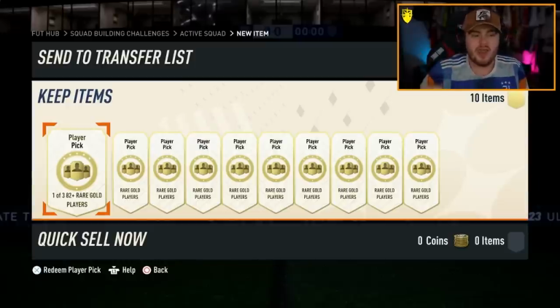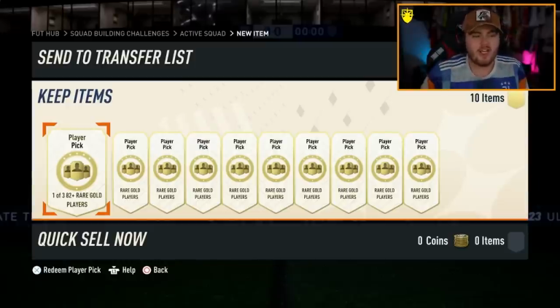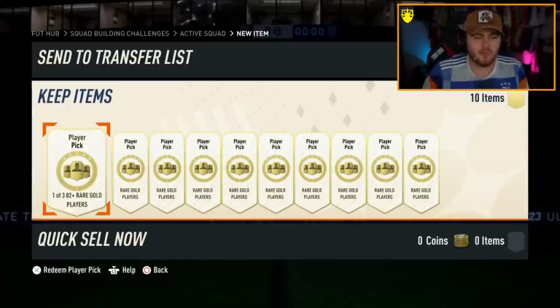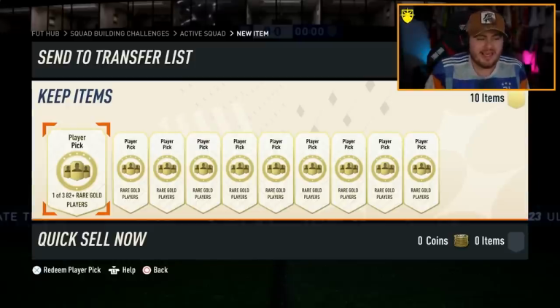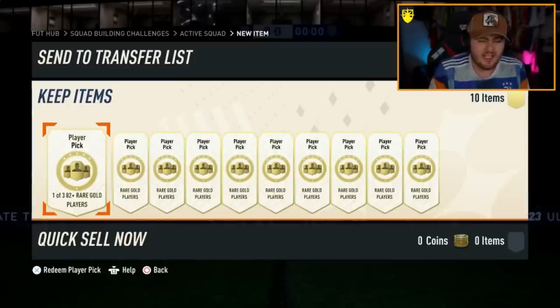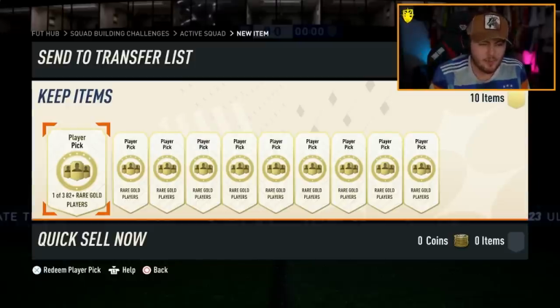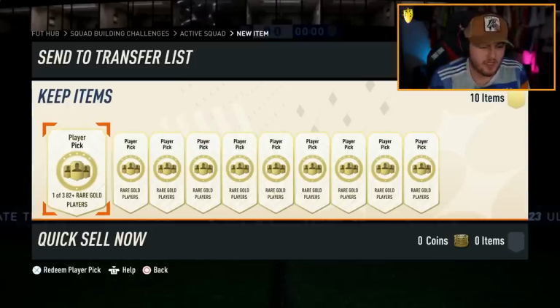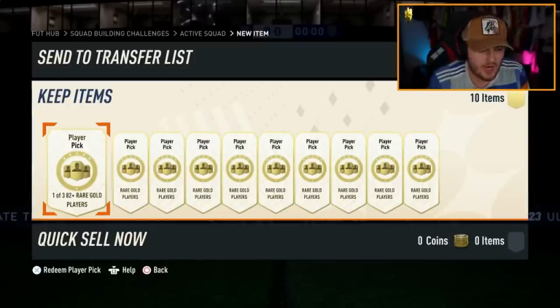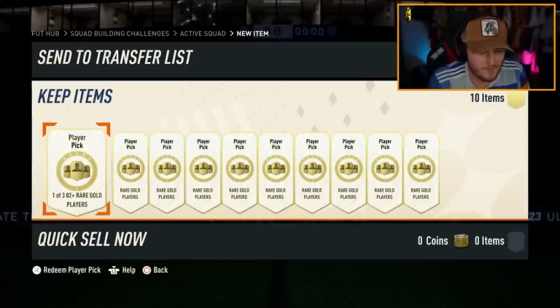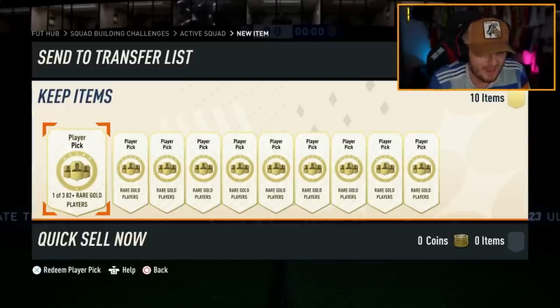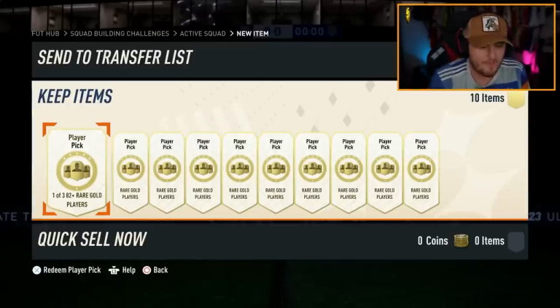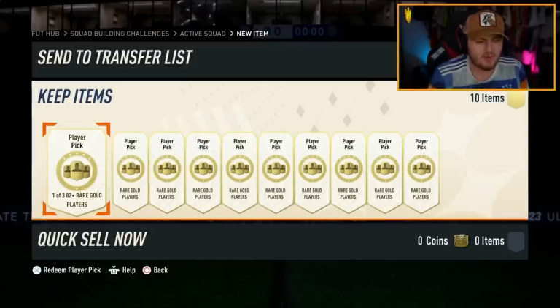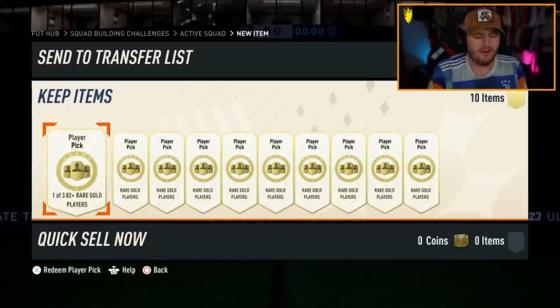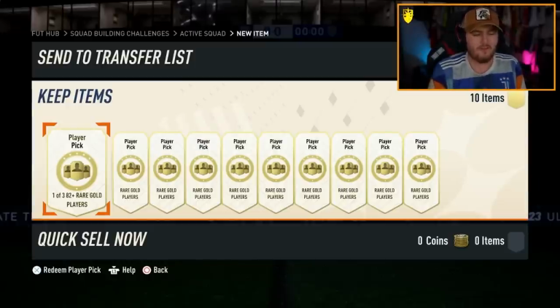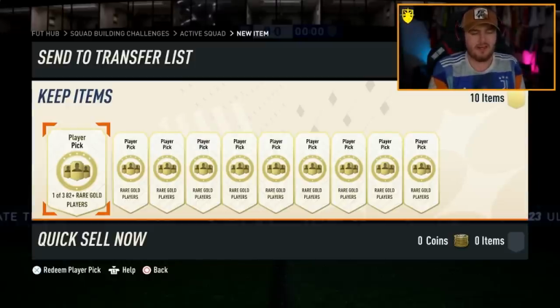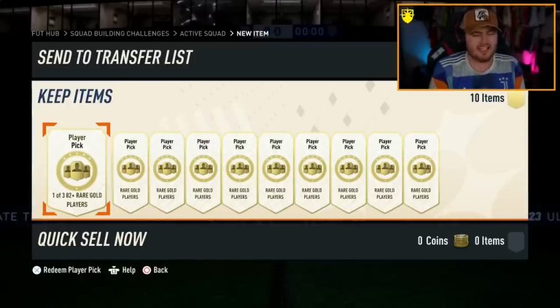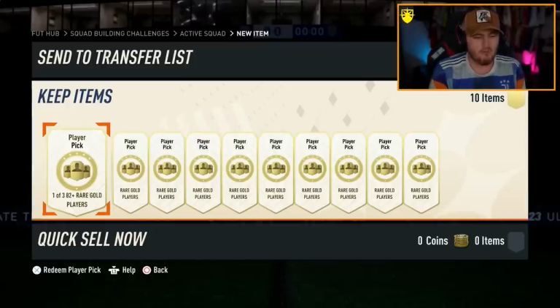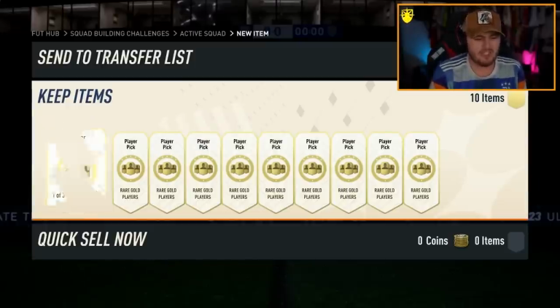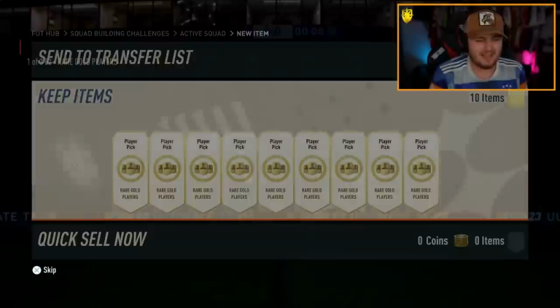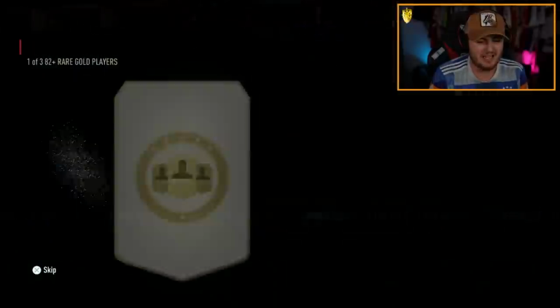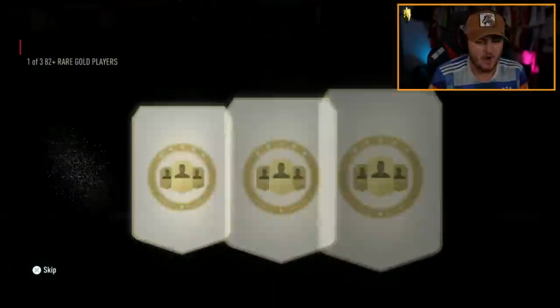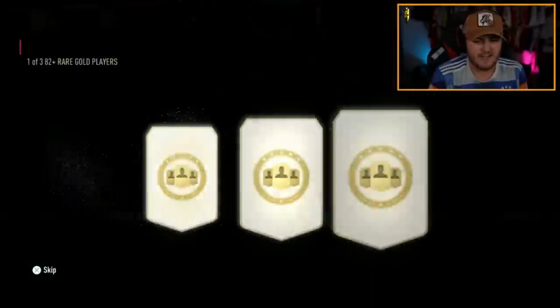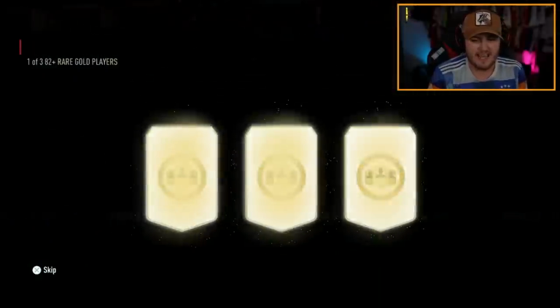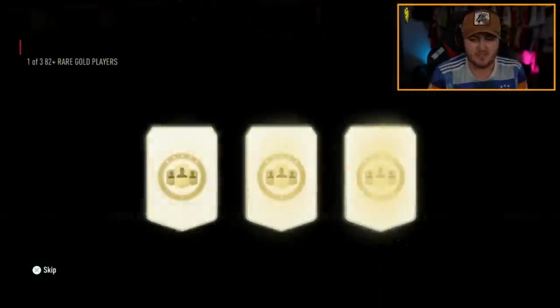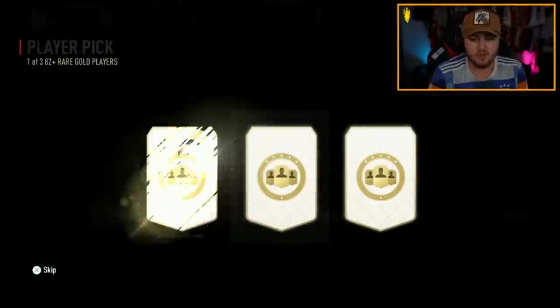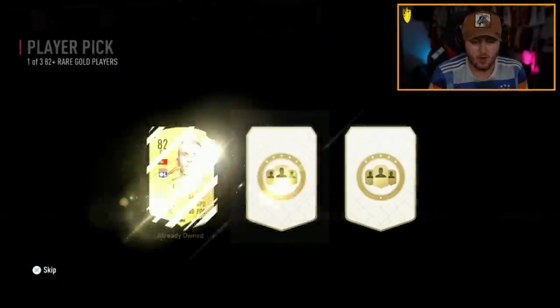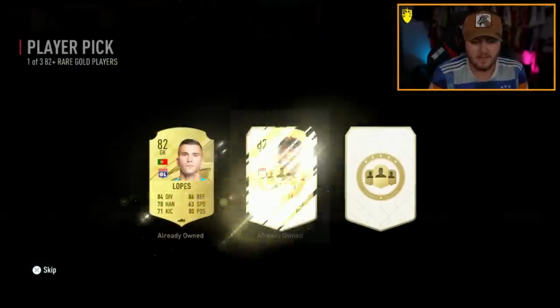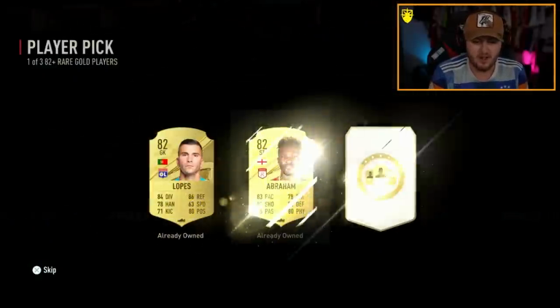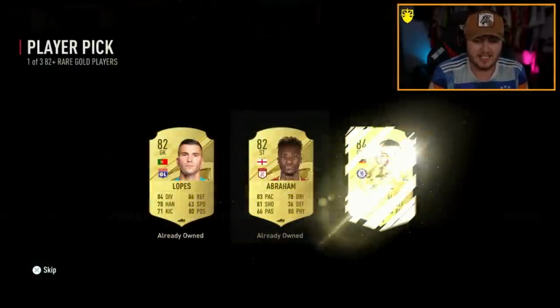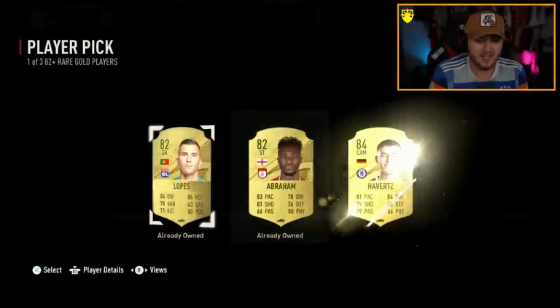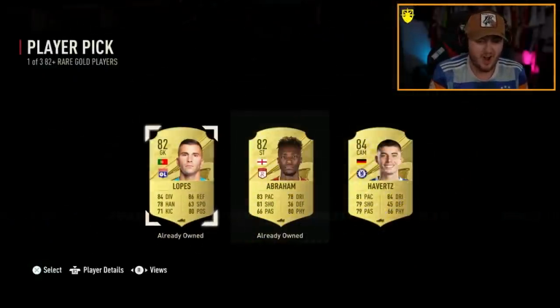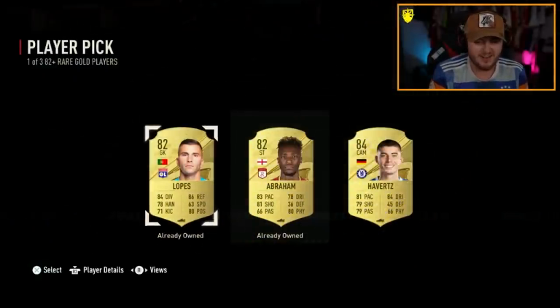EA dropped 82-plus rated player picks, one of three. Let's open some of these and hopefully get some Trophy Titan cards.